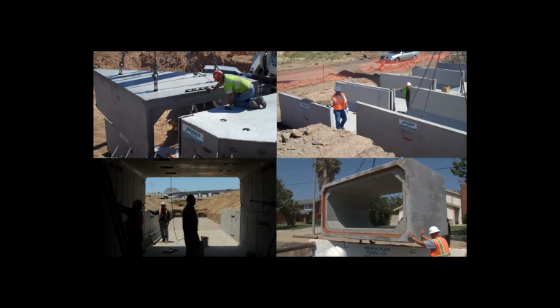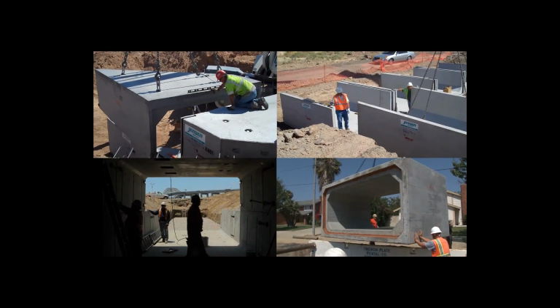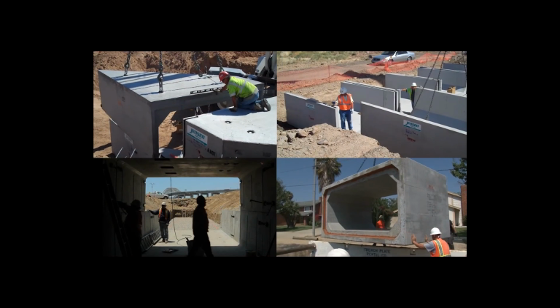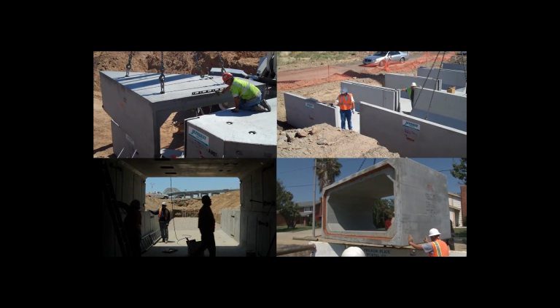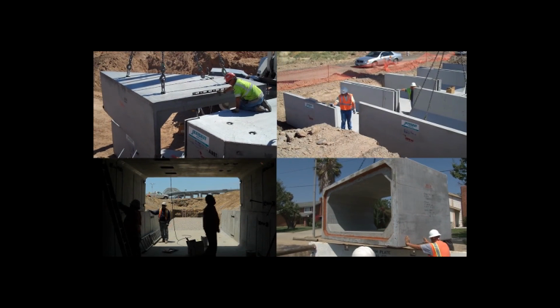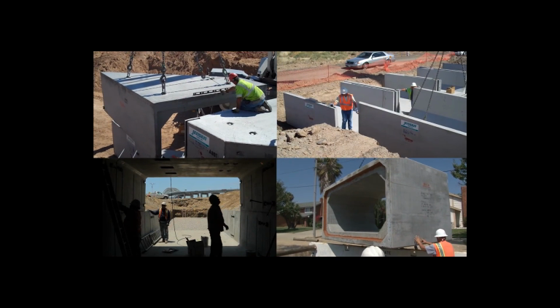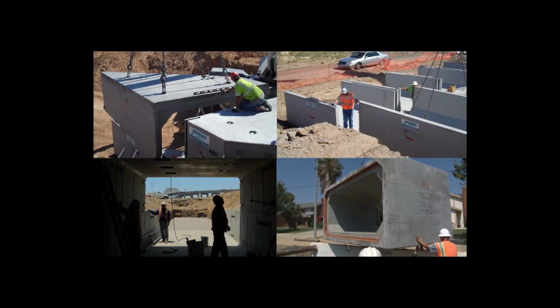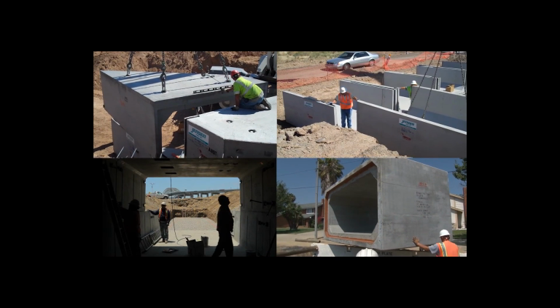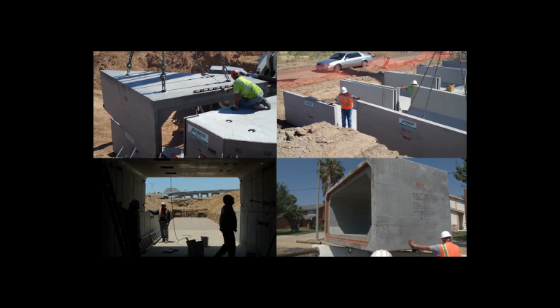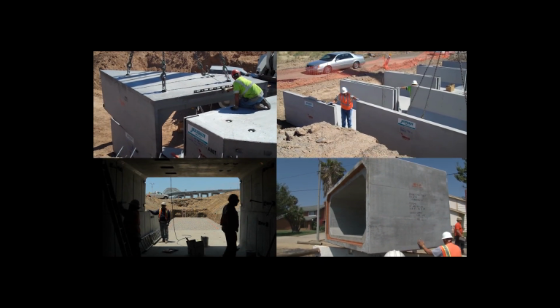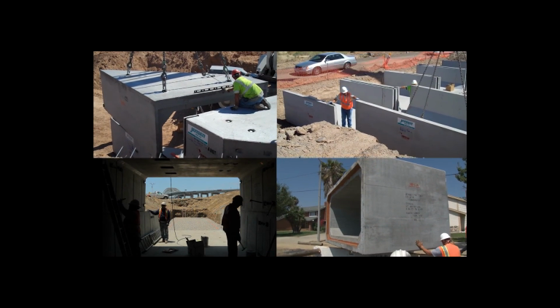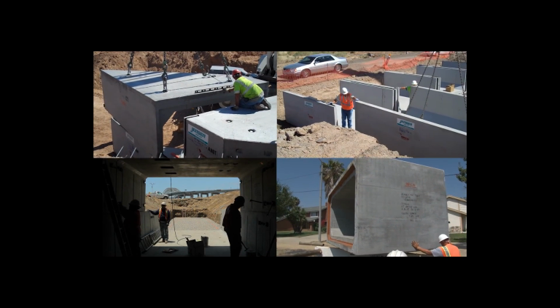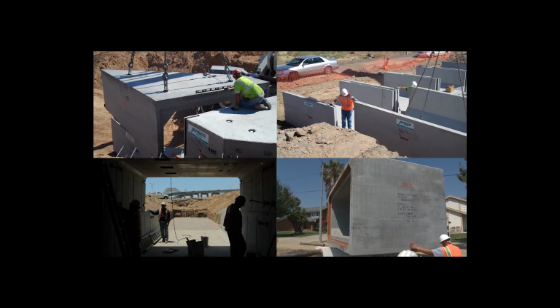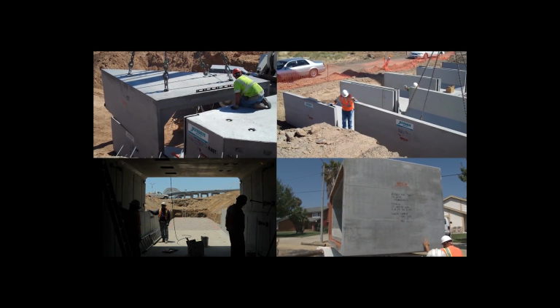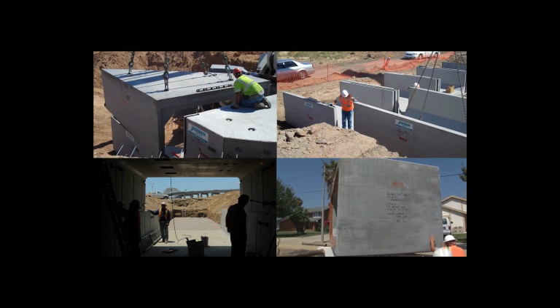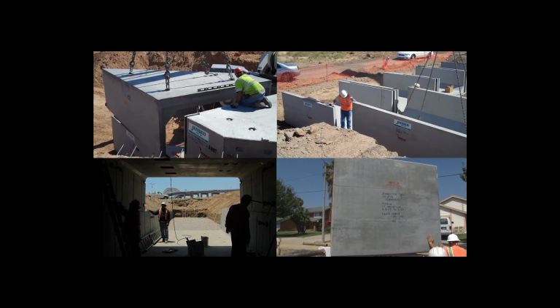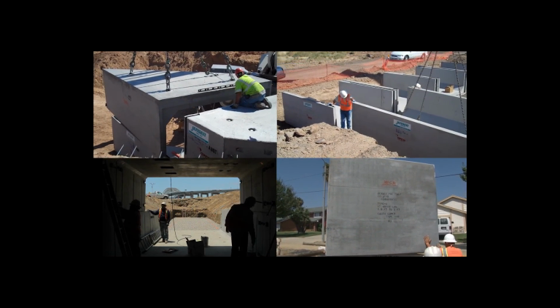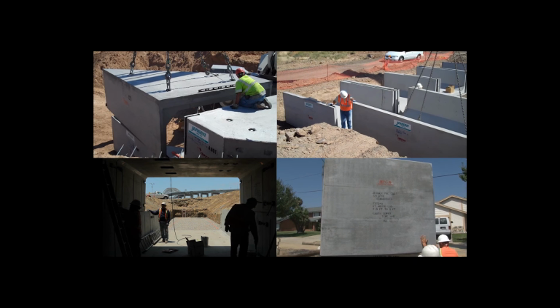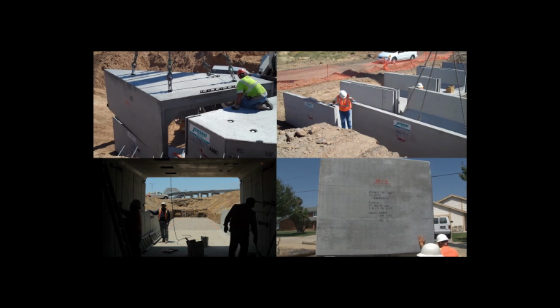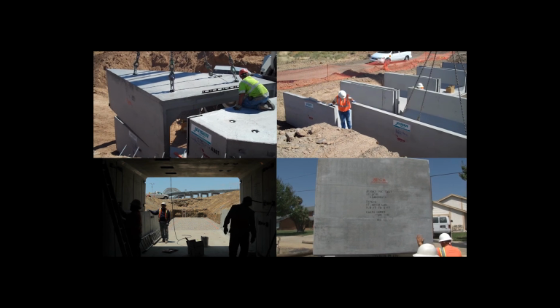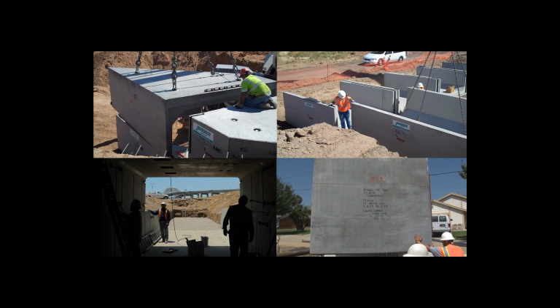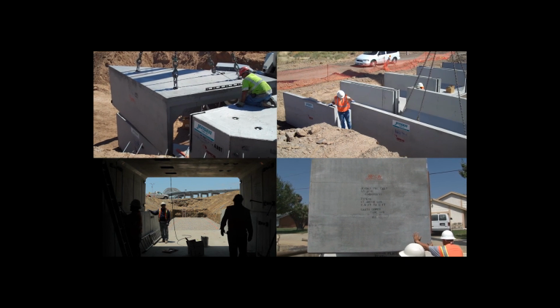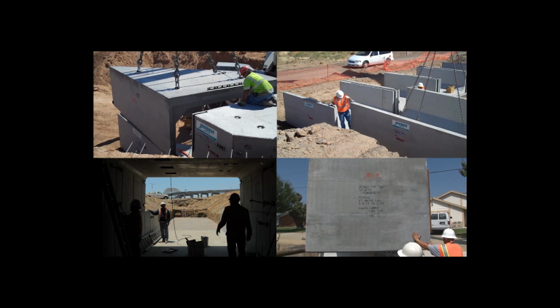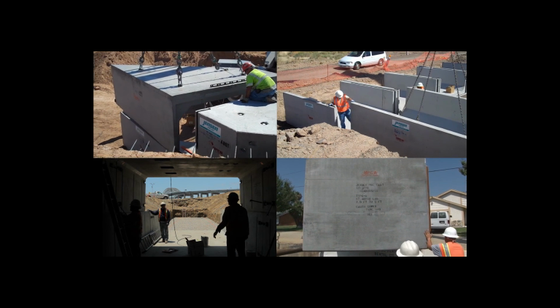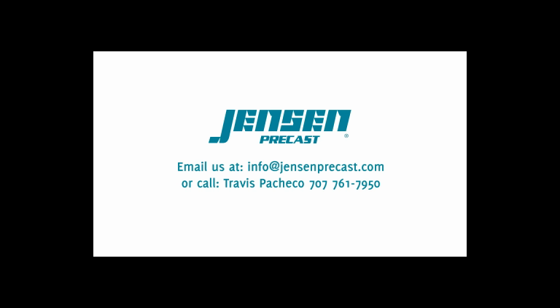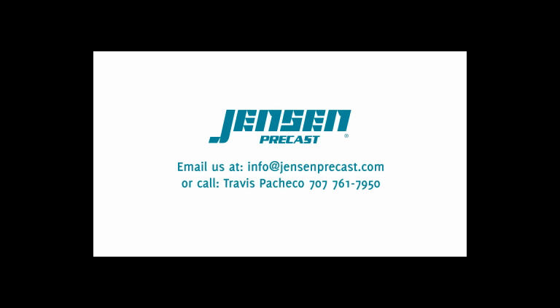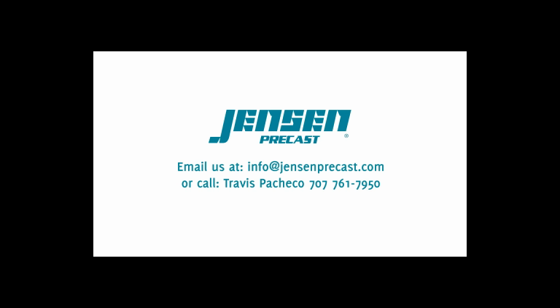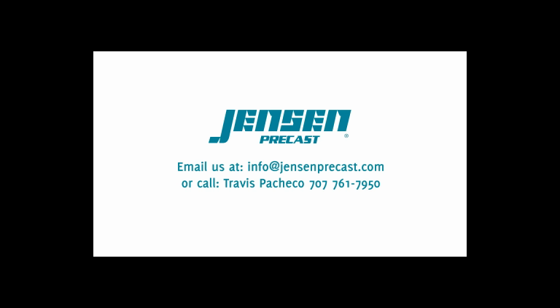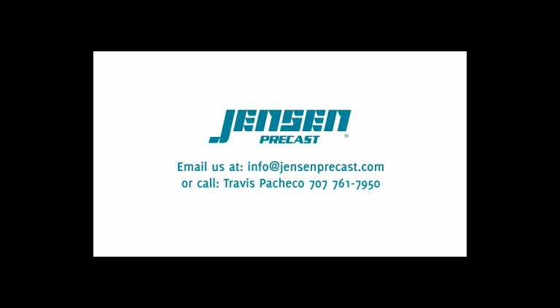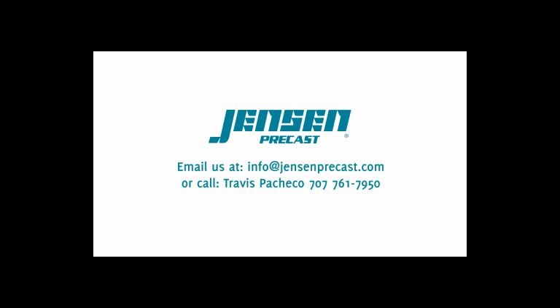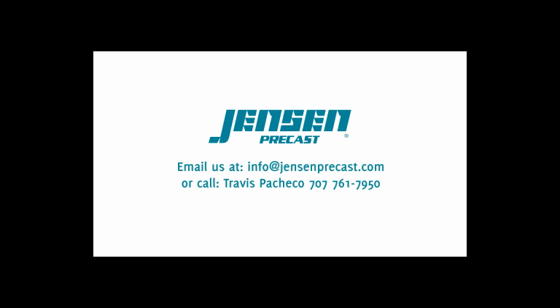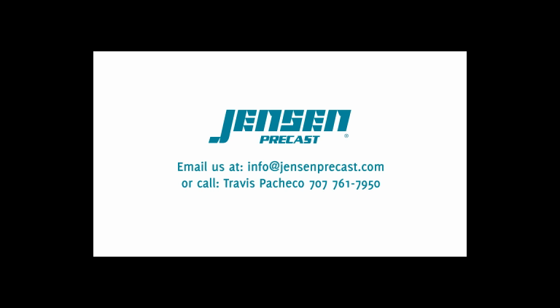Whatever your box culvert needs are, give Jensen pre-cast a call or email us today.